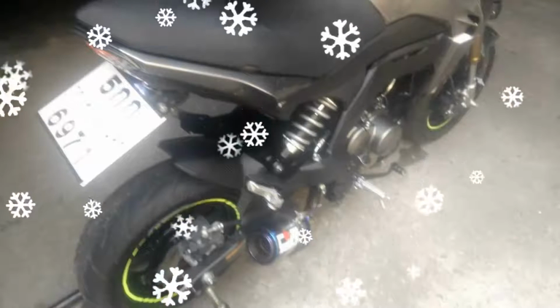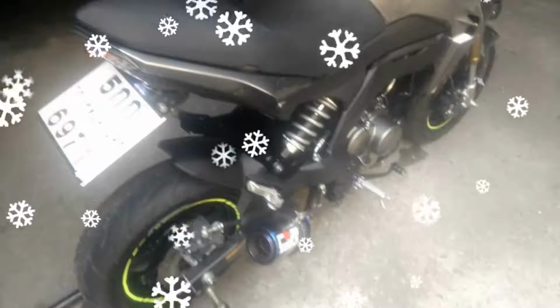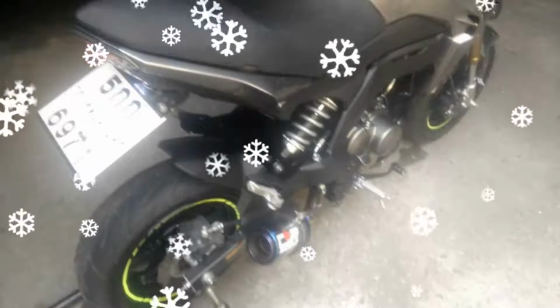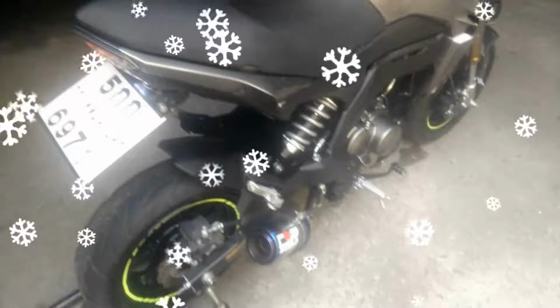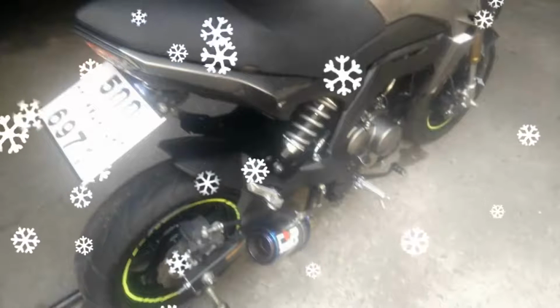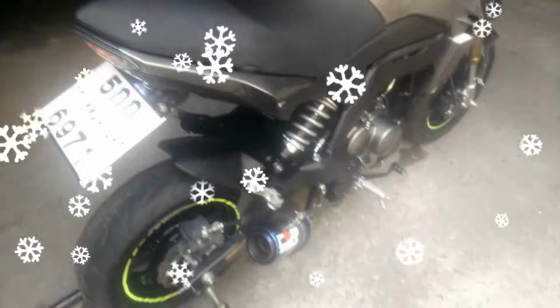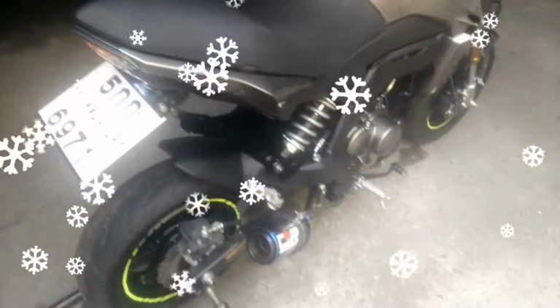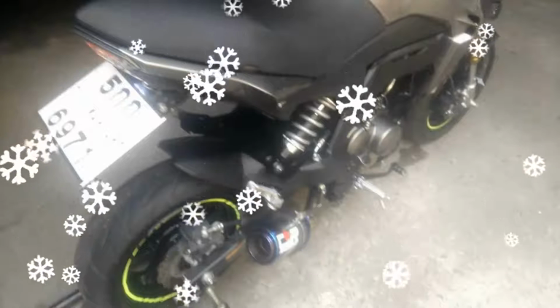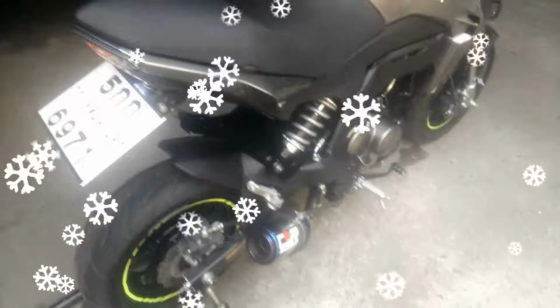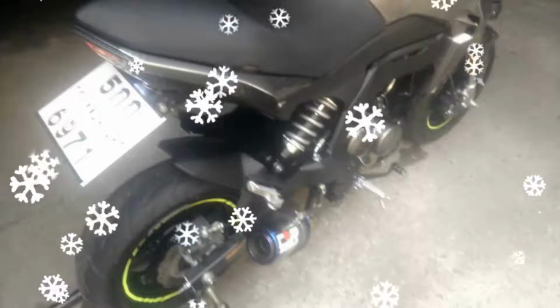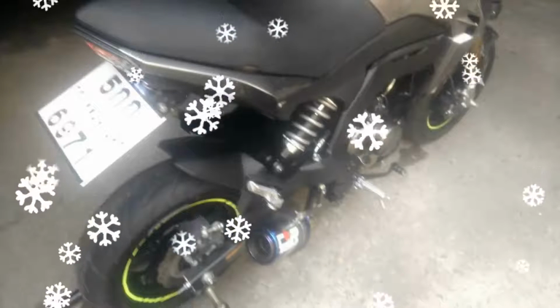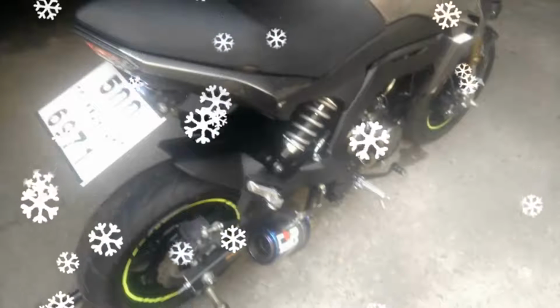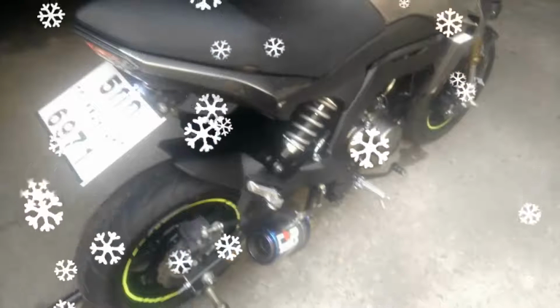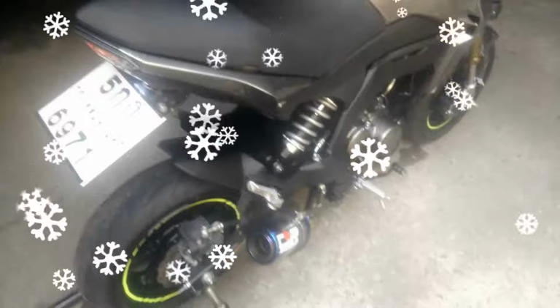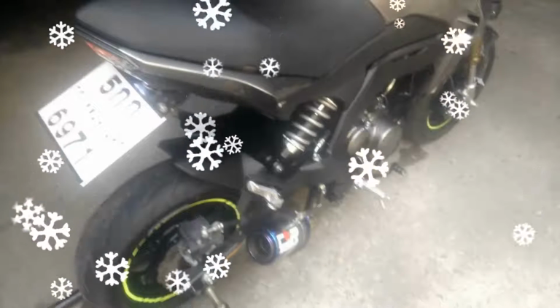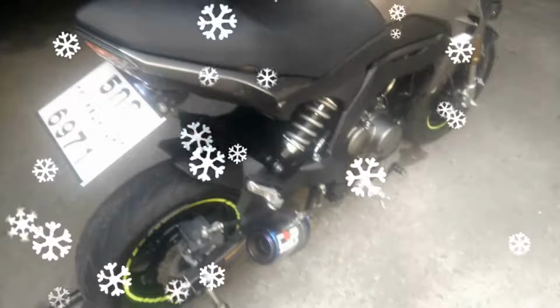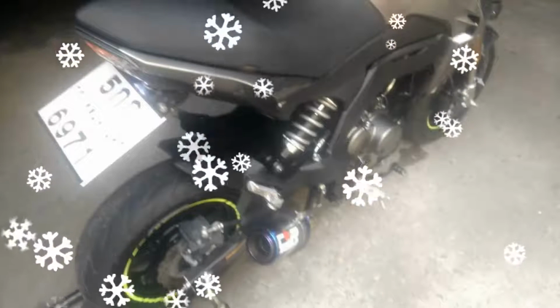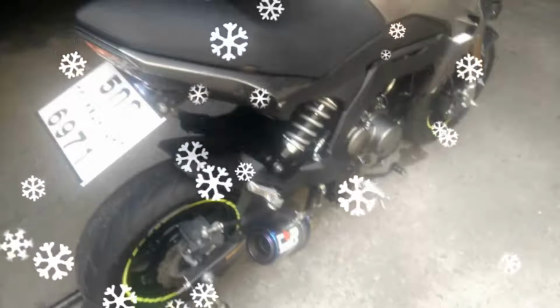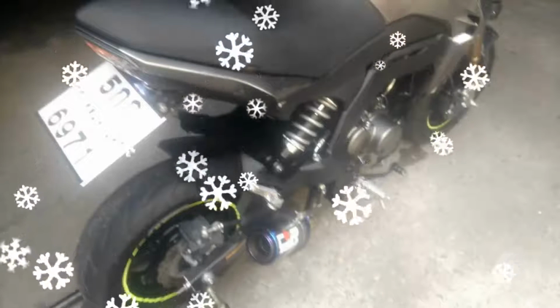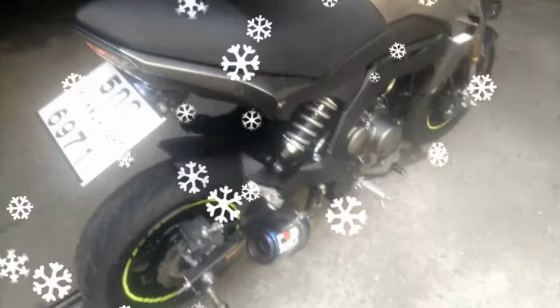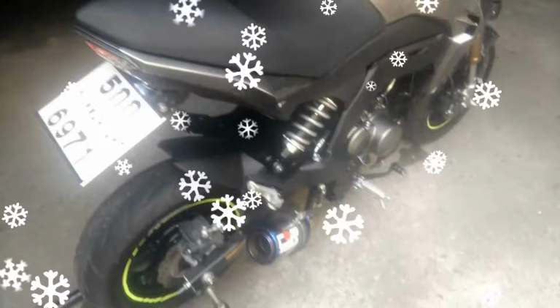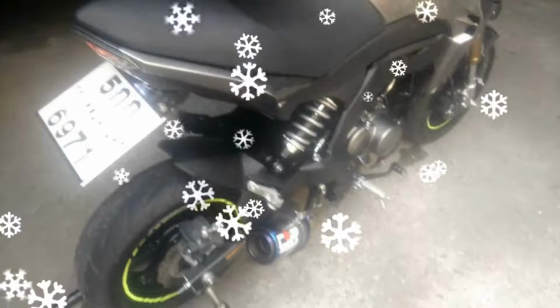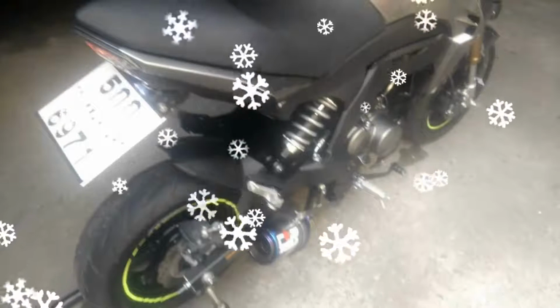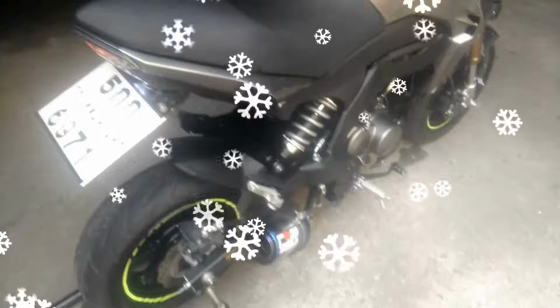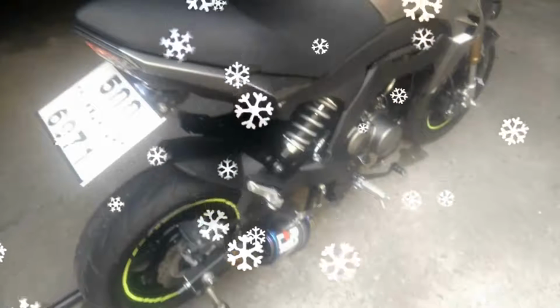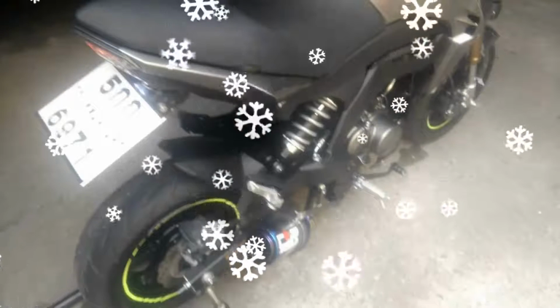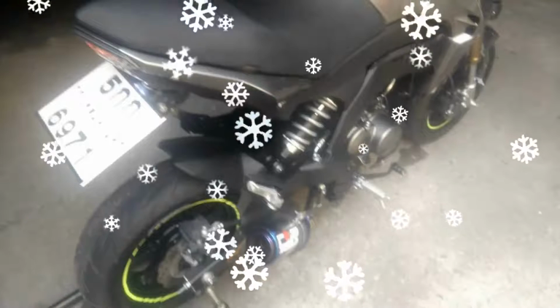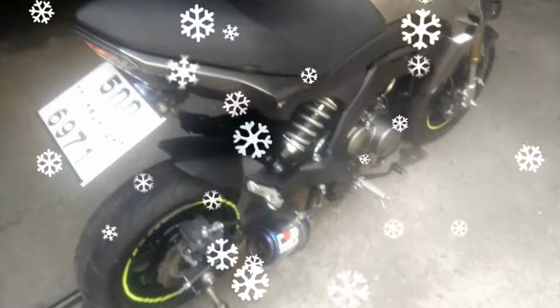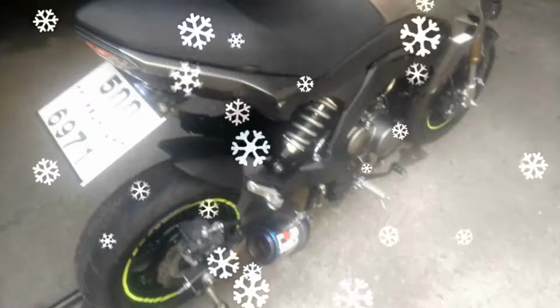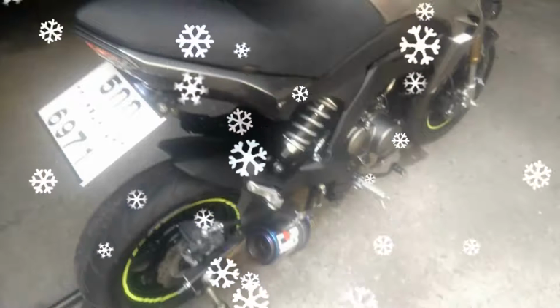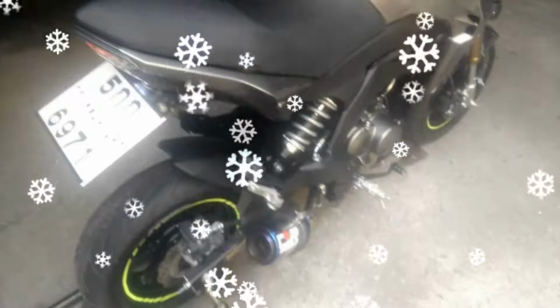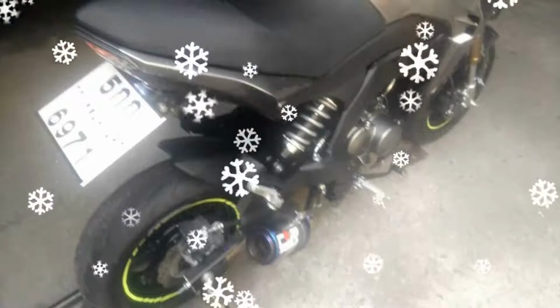Kawasaki expects that it can feed this market with significant numbers even if it does not take sales away from the Grom — meaning this market will continue to grow quickly.